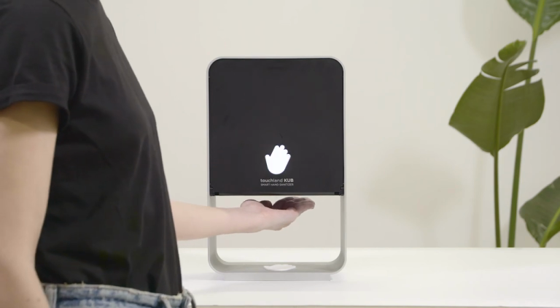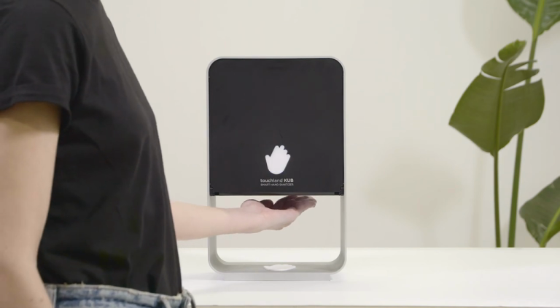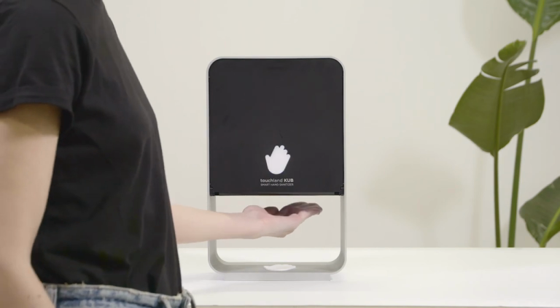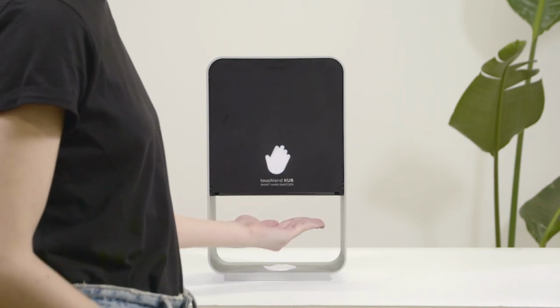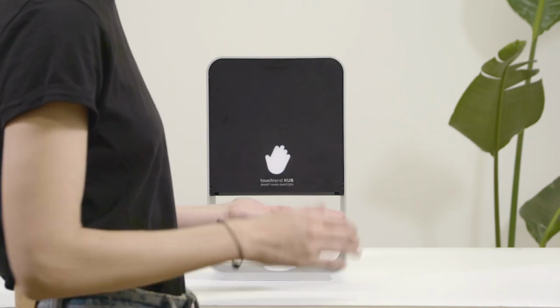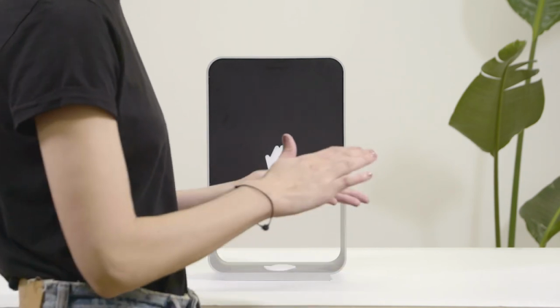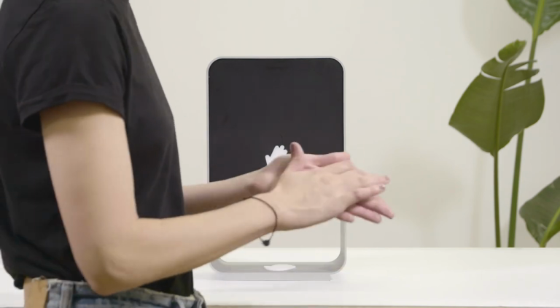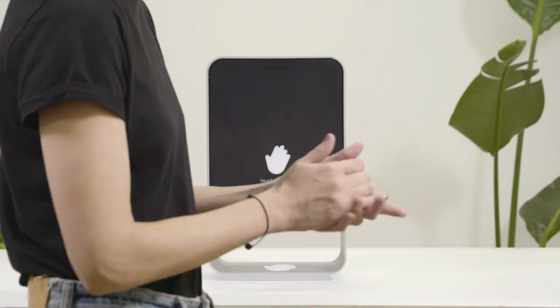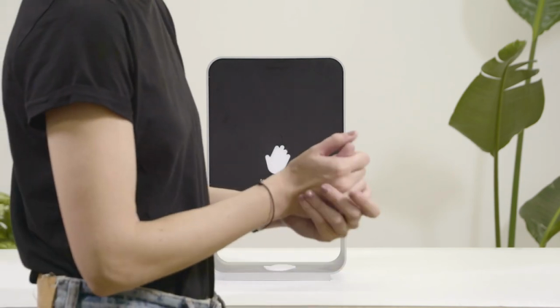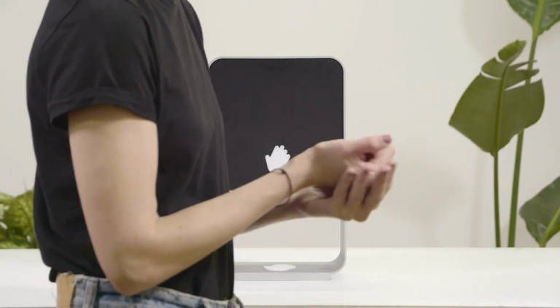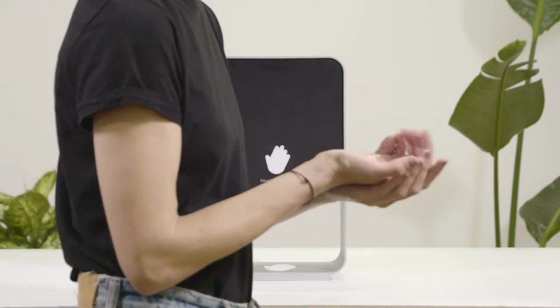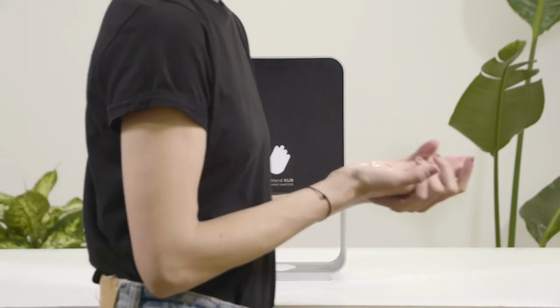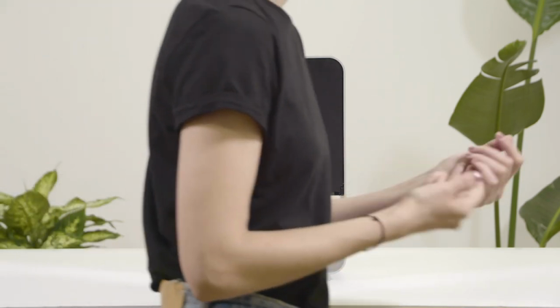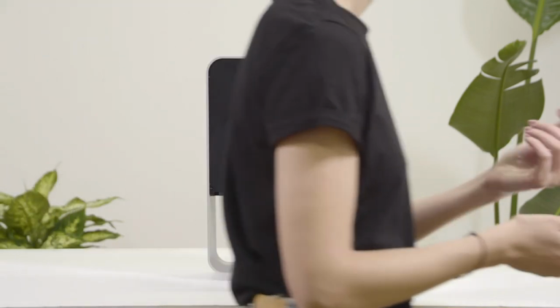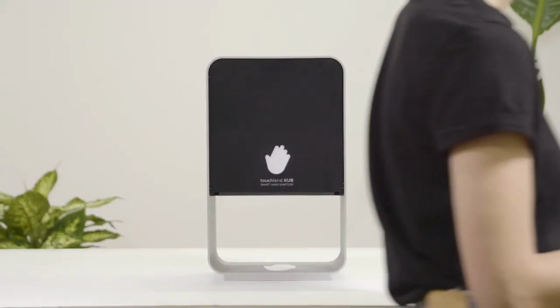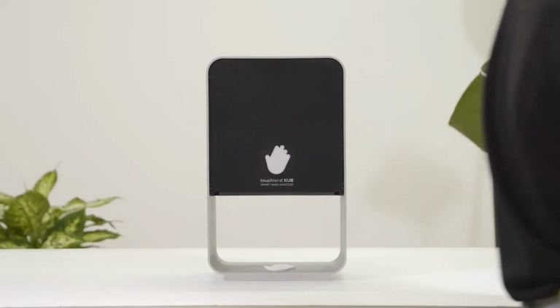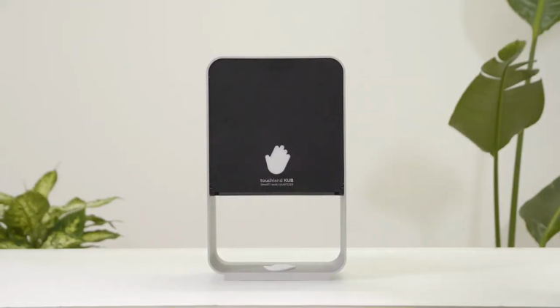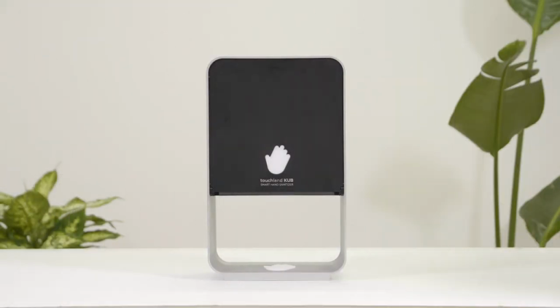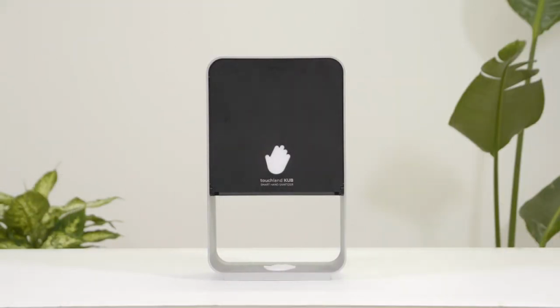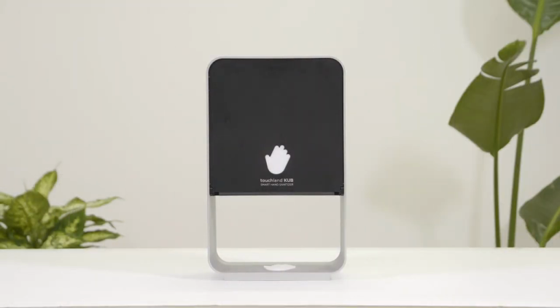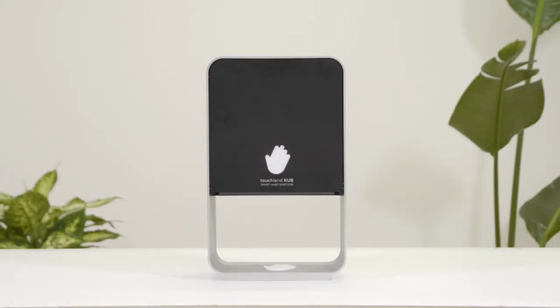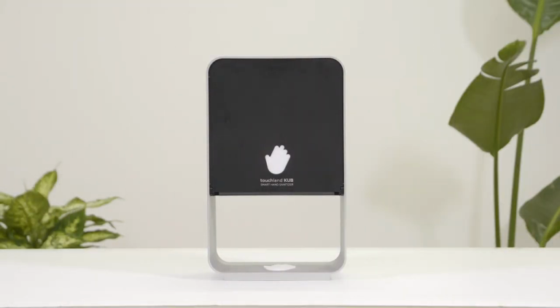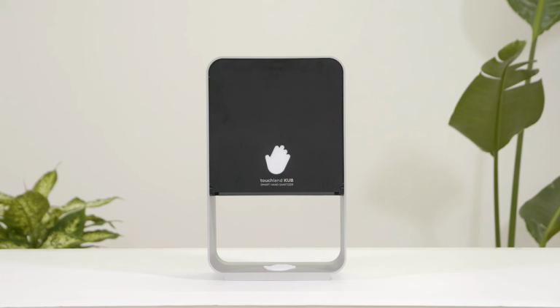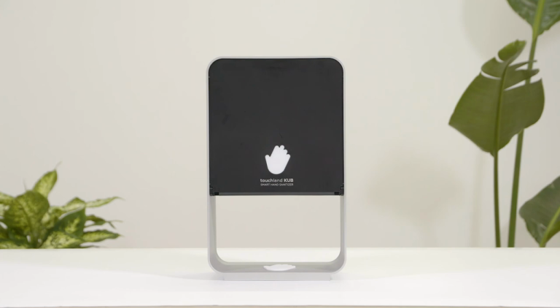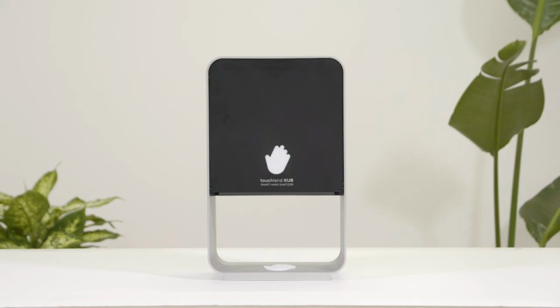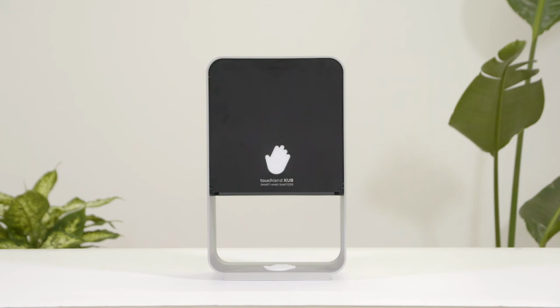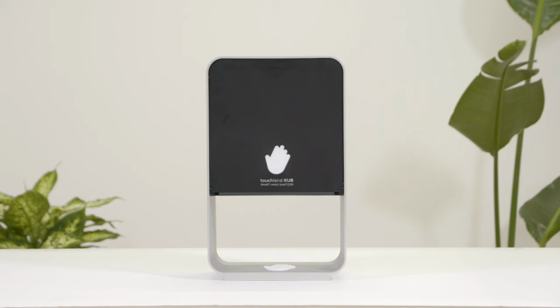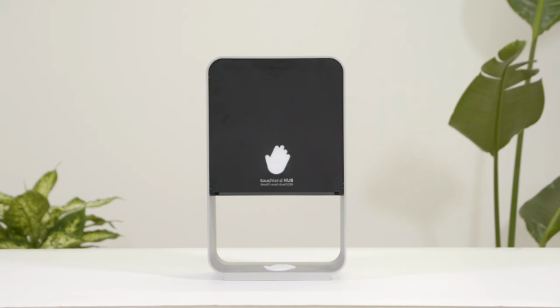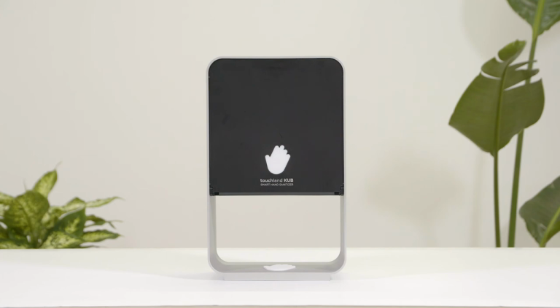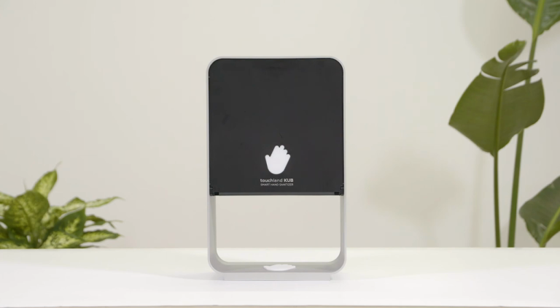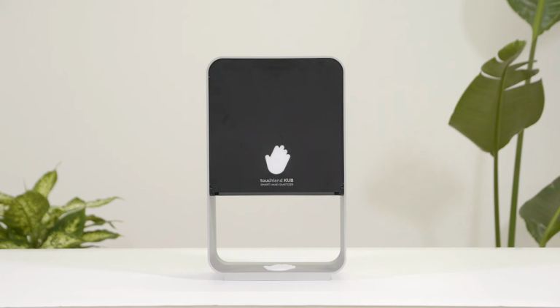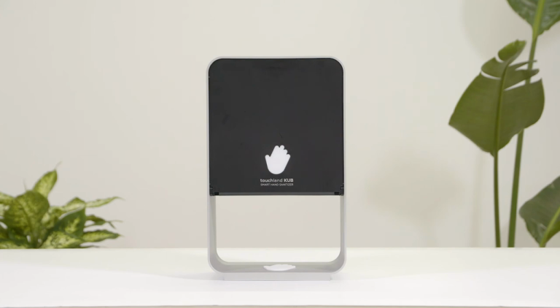After placing your hand under the sensor a few times and ensuring proper functionality, your Cub is officially ready to dispense. We hope this video was useful, and more importantly, we hope you enjoy your Cub!